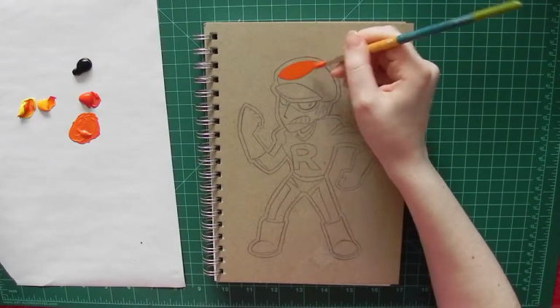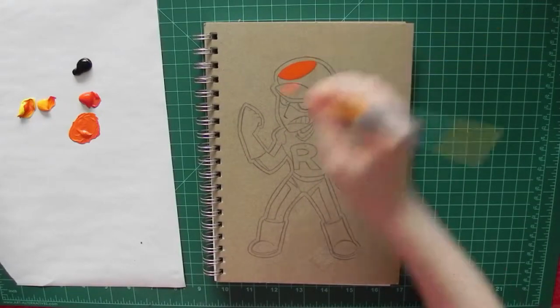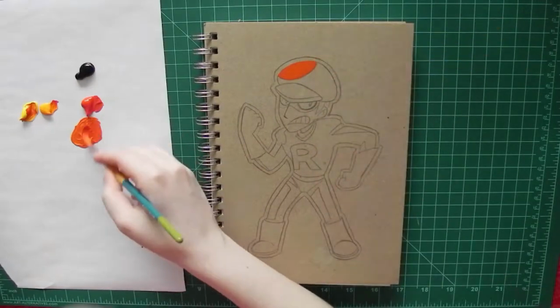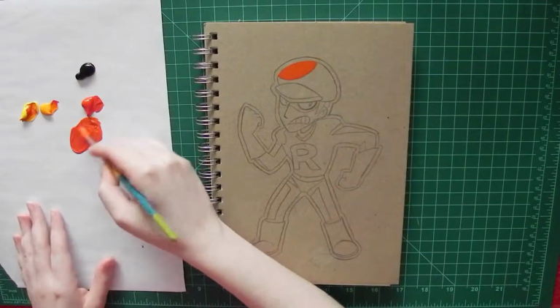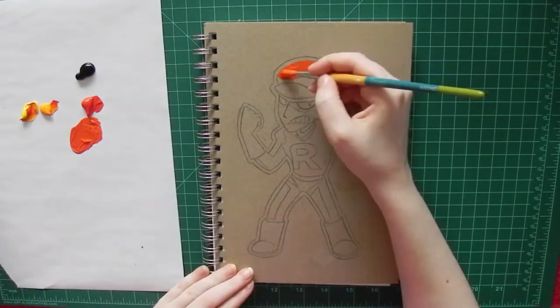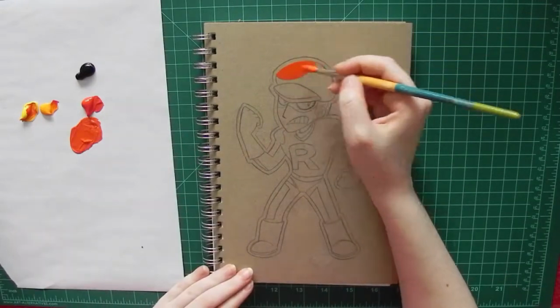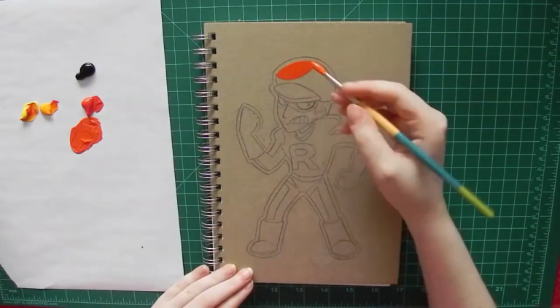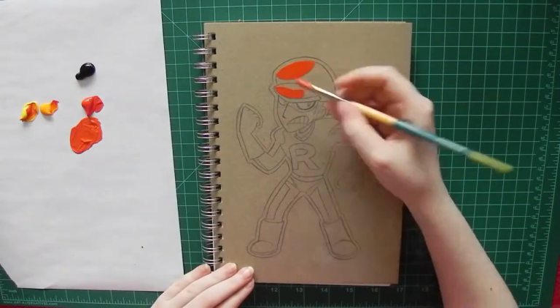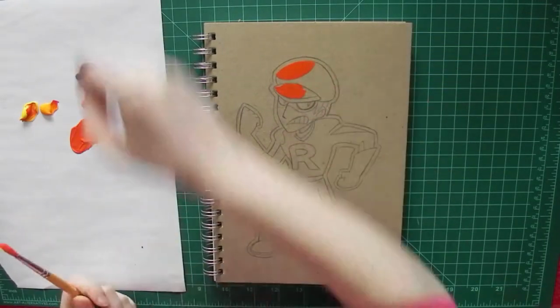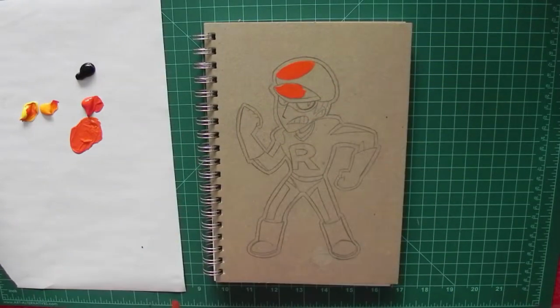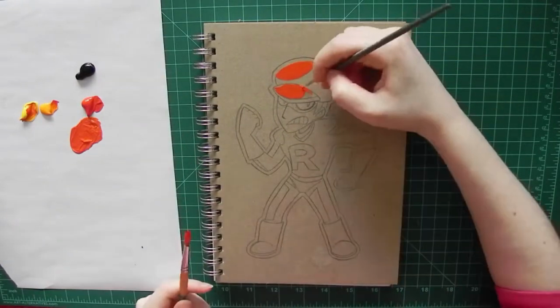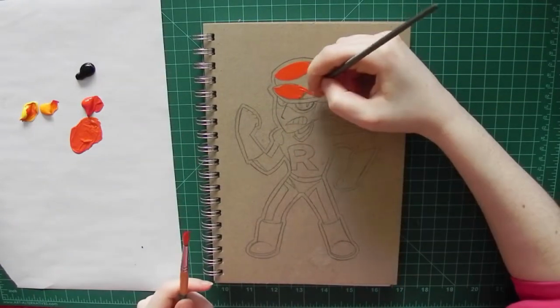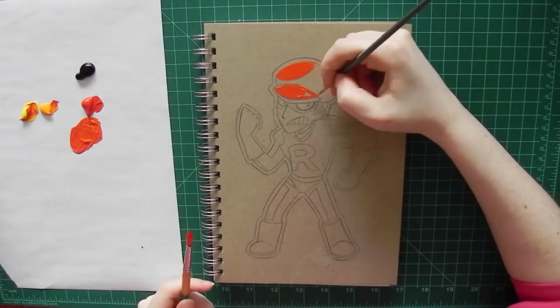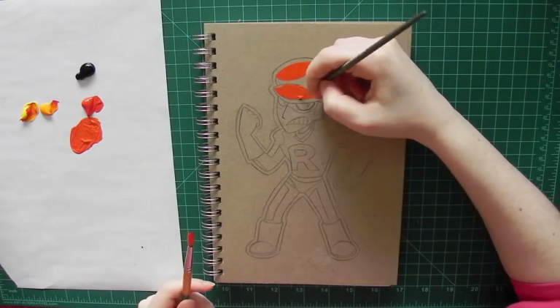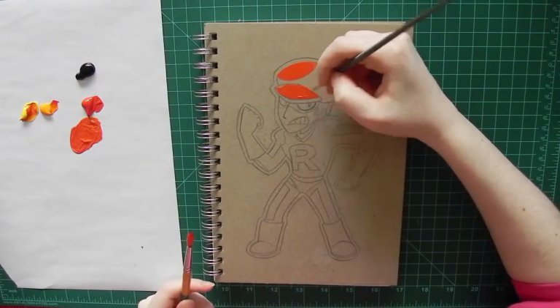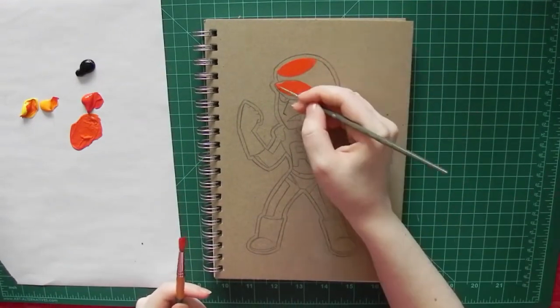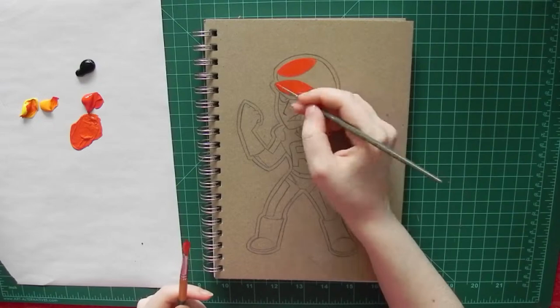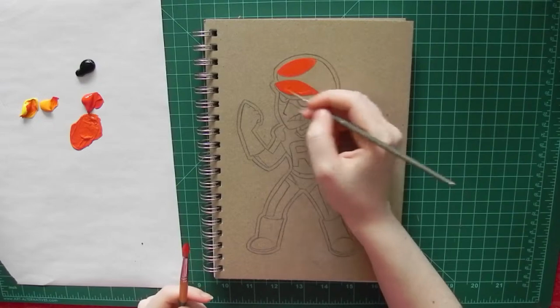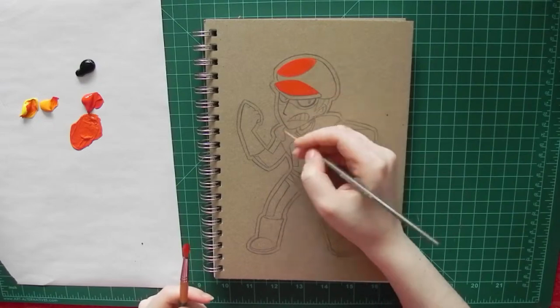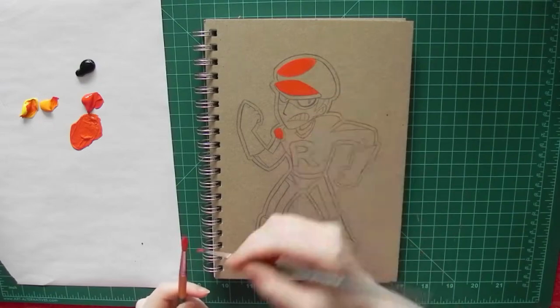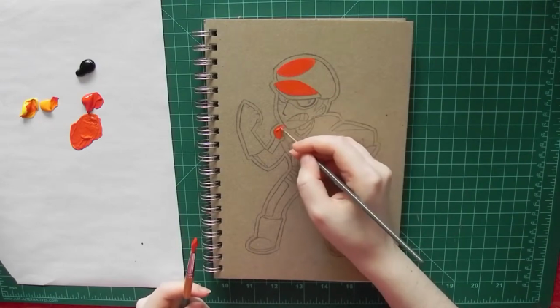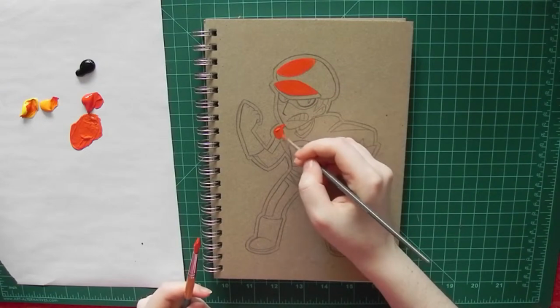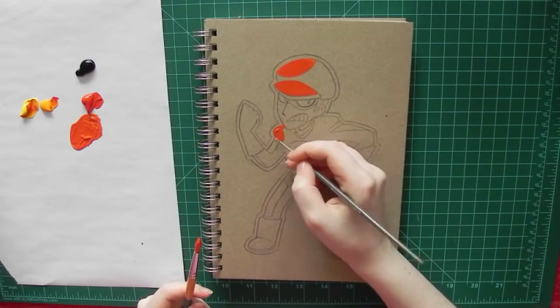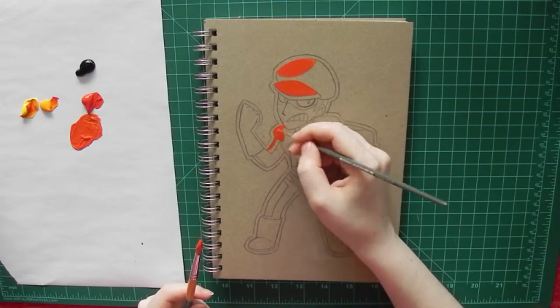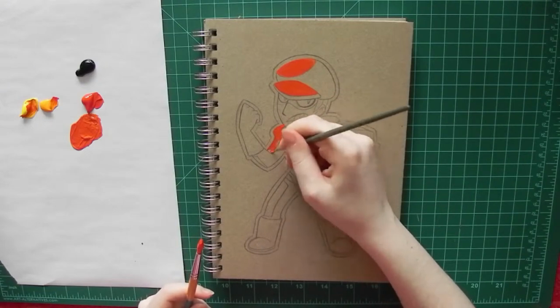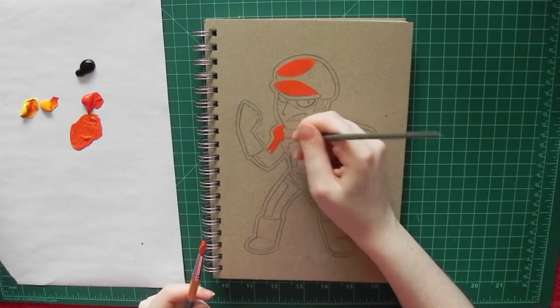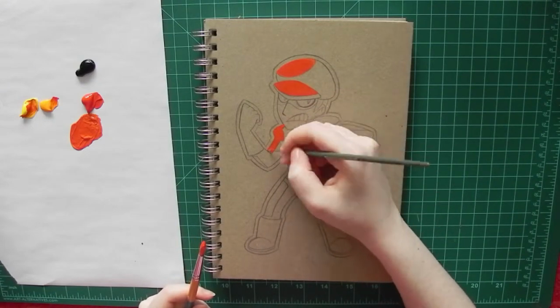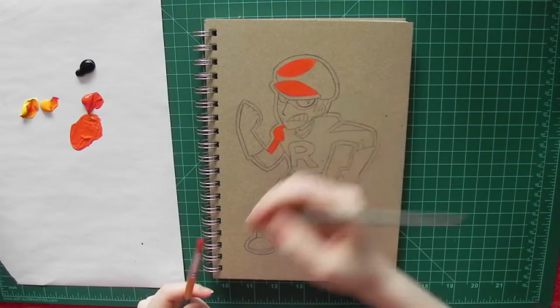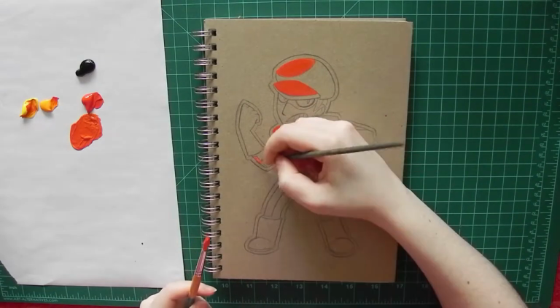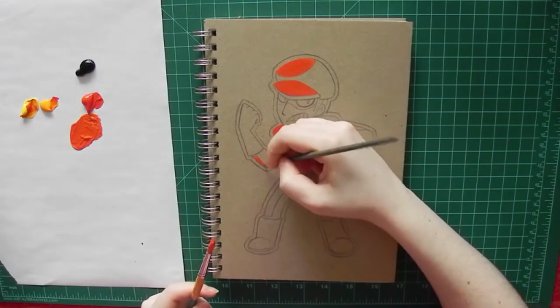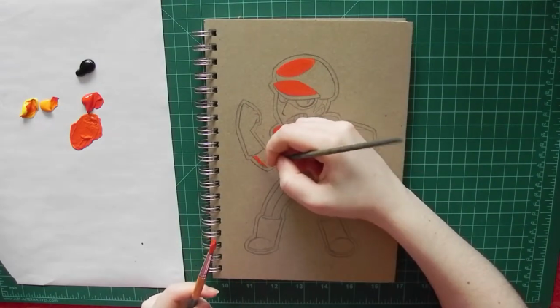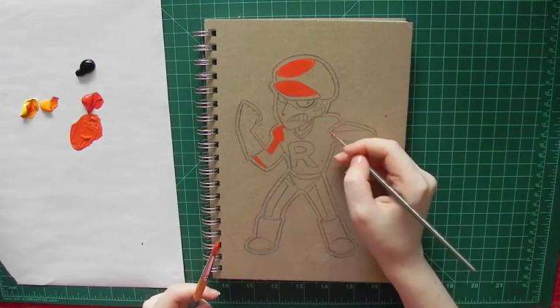Hi guys, today I'm painting a sketchbook cover. I'm painting a Team Rocket grunt inspired by the sprite scene in Pokemon Gold, Silver, and Crystal.